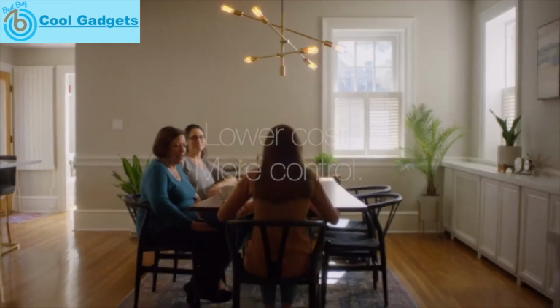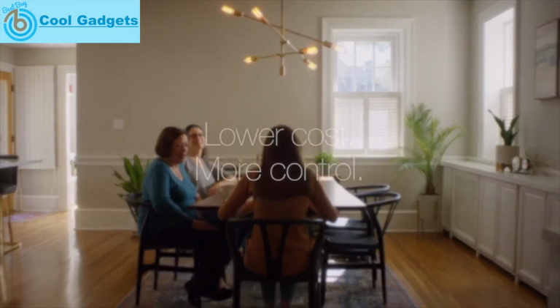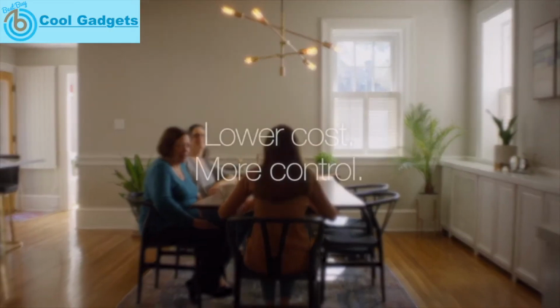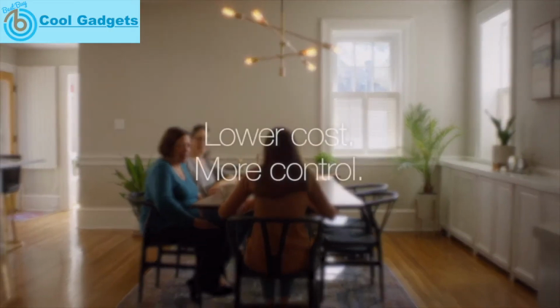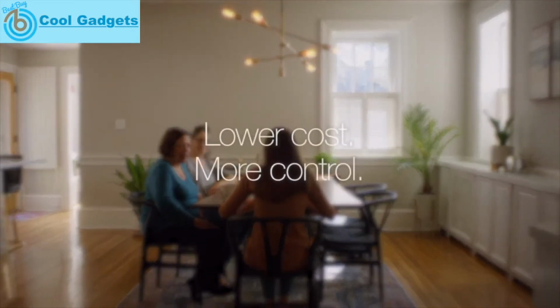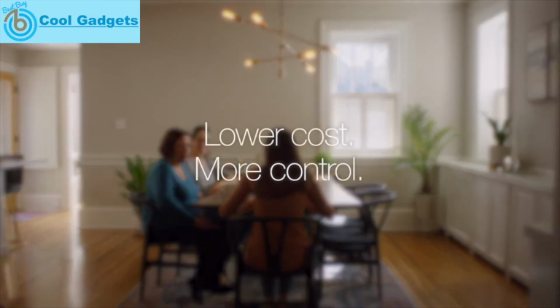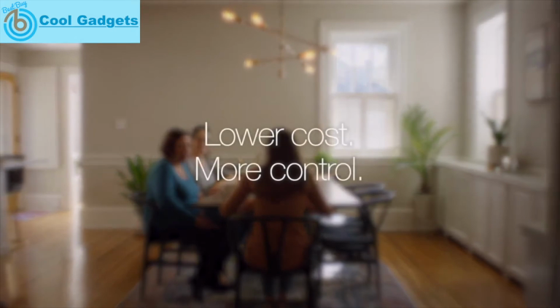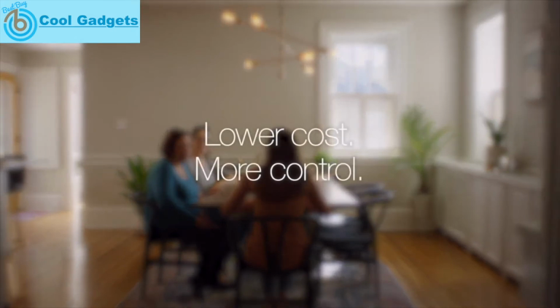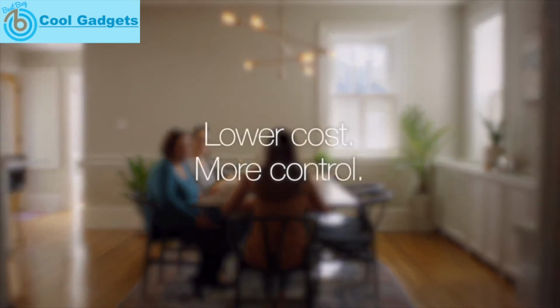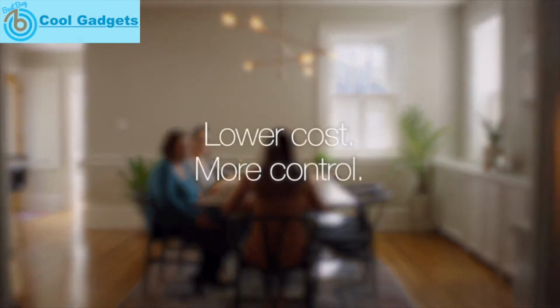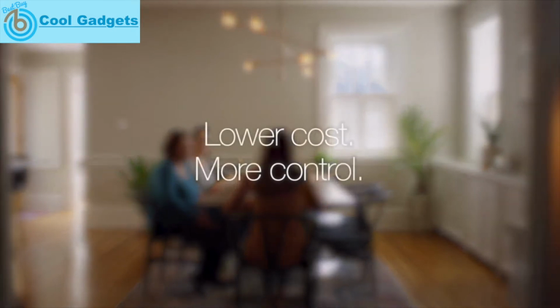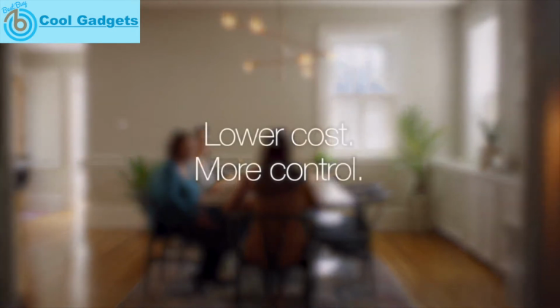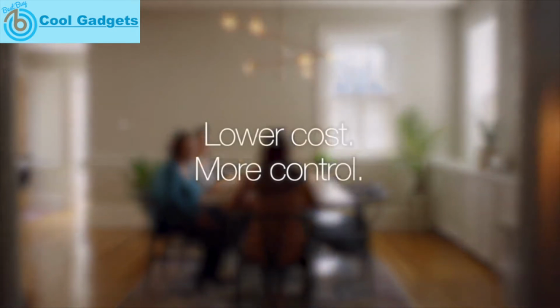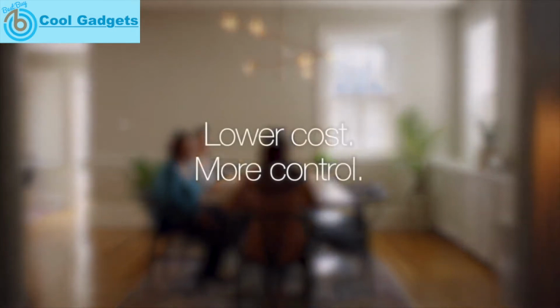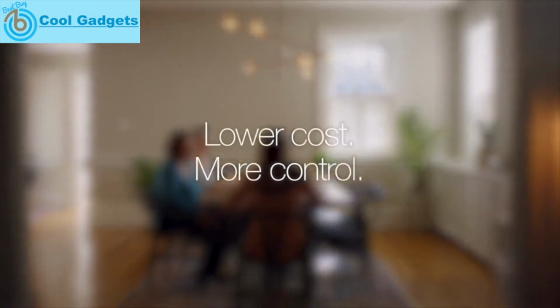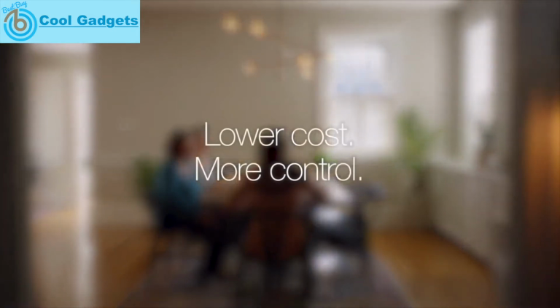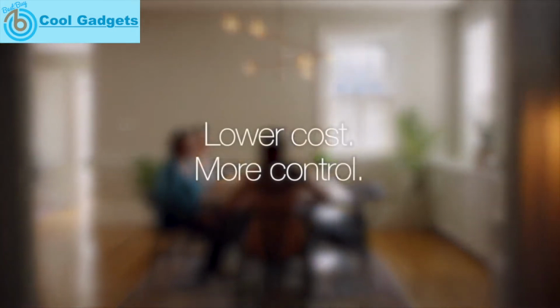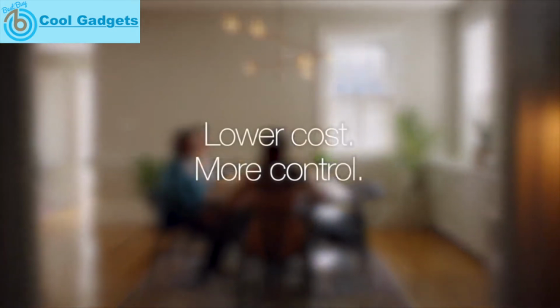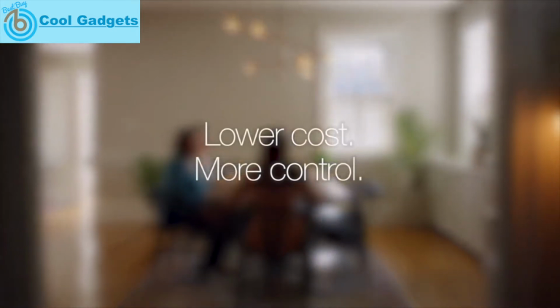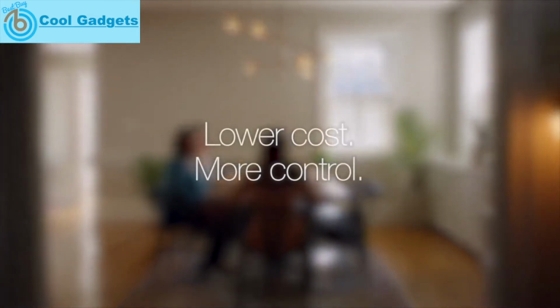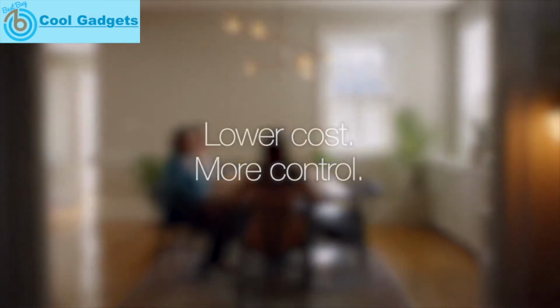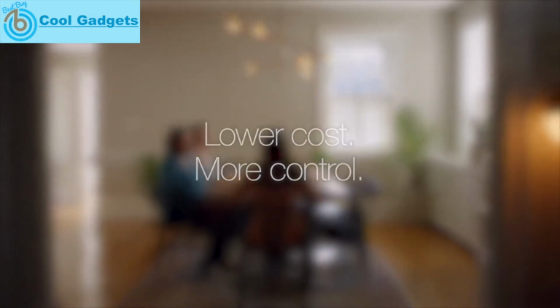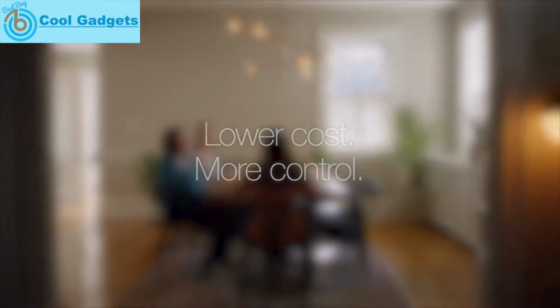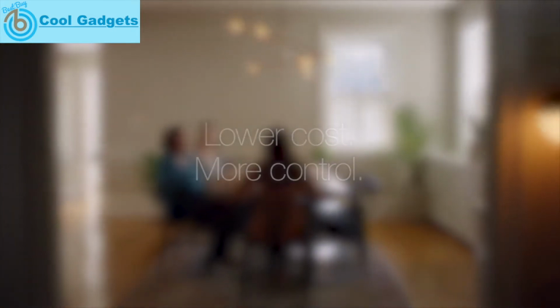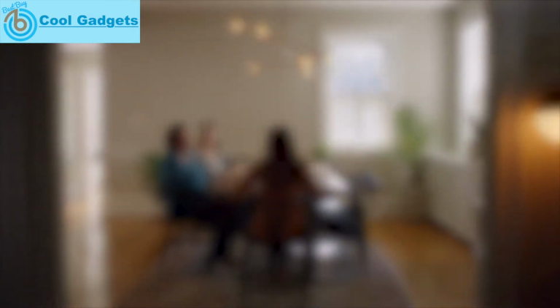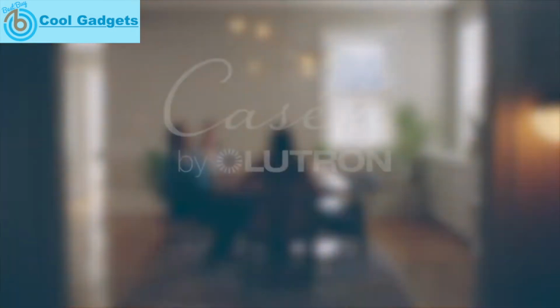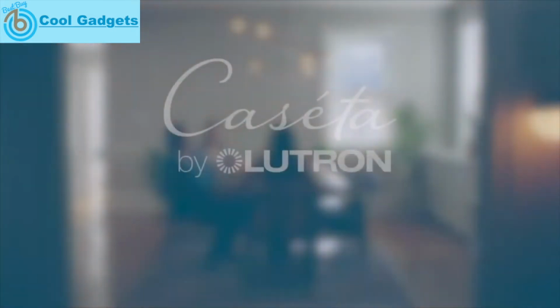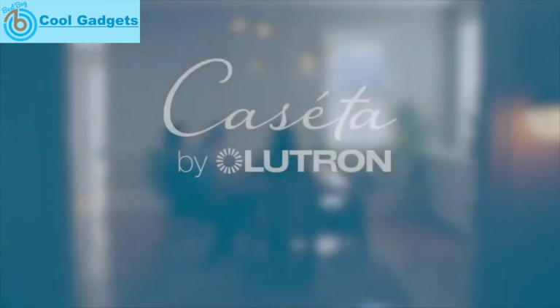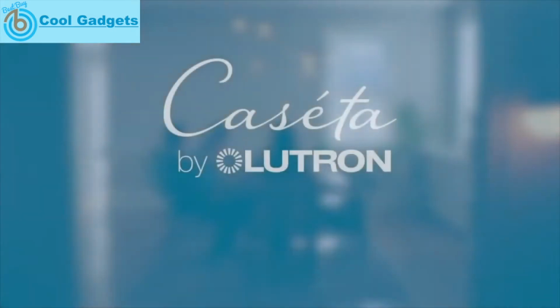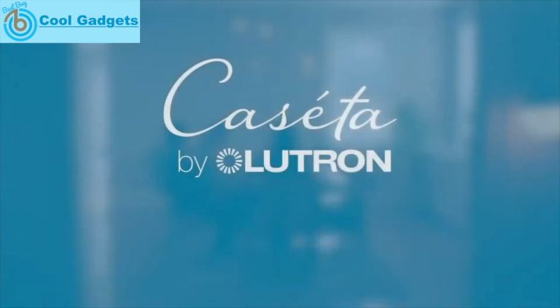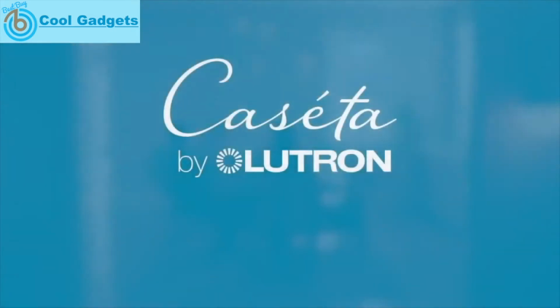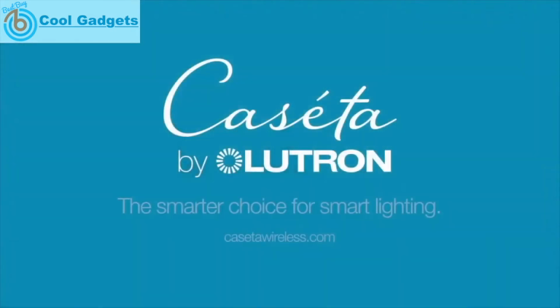When you're looking for smart lighting, make the smarter choice: Caseta by Lutron.